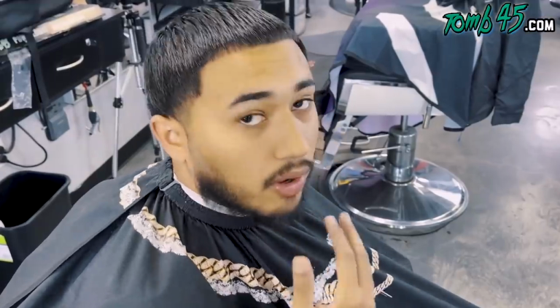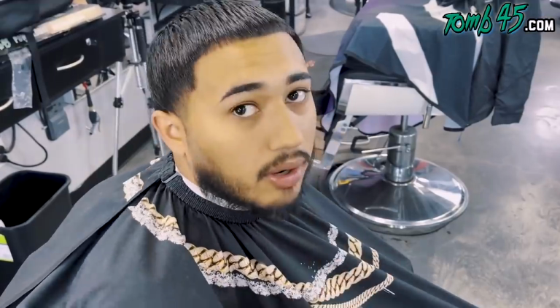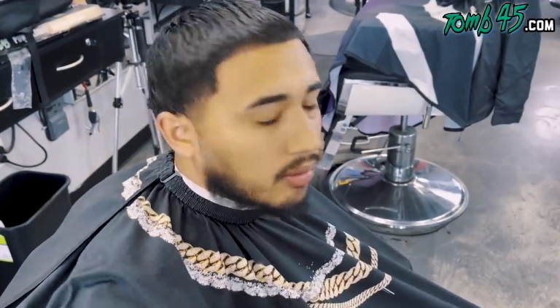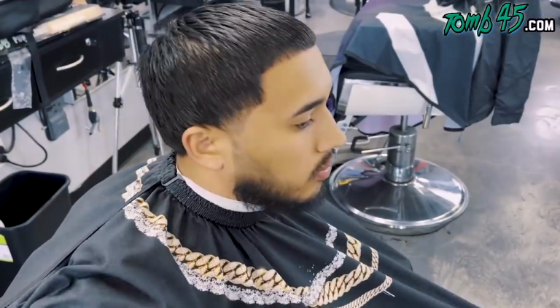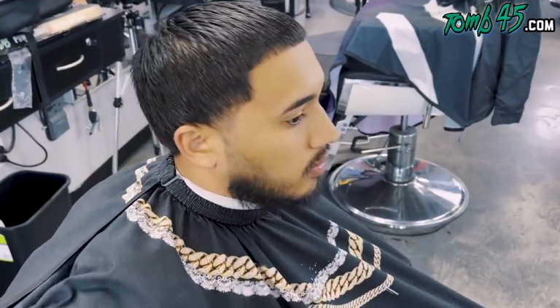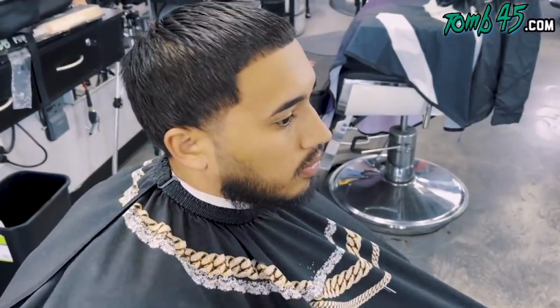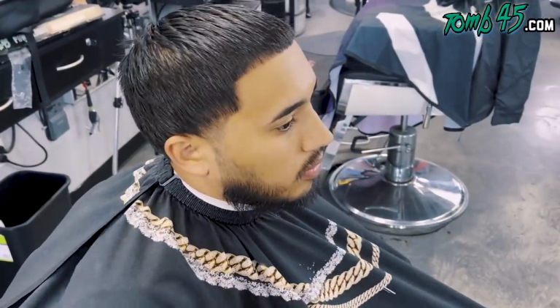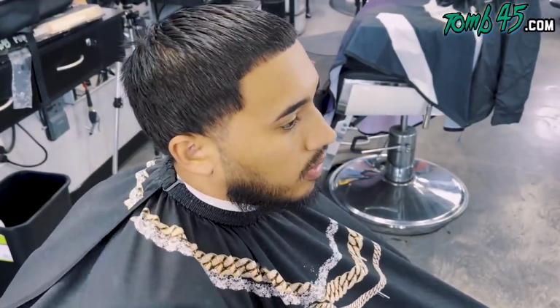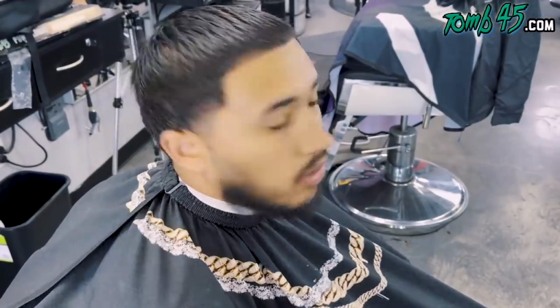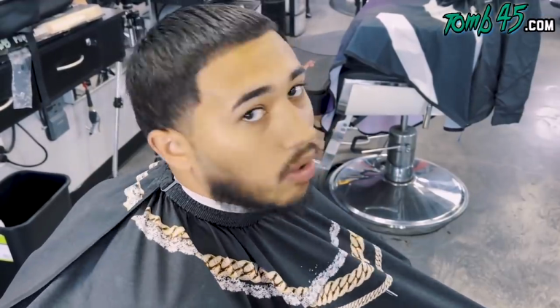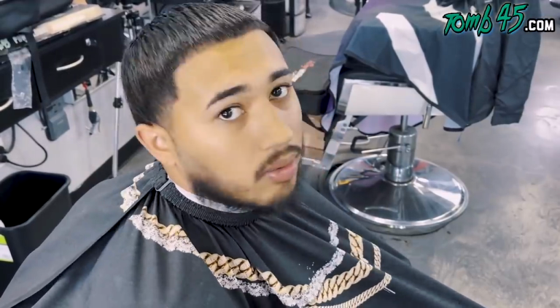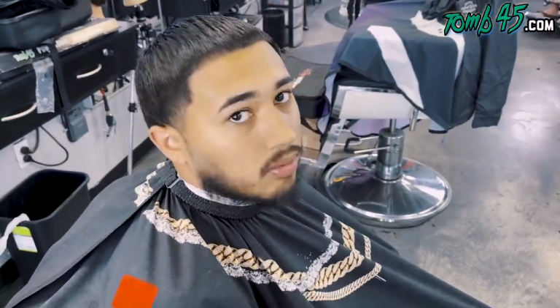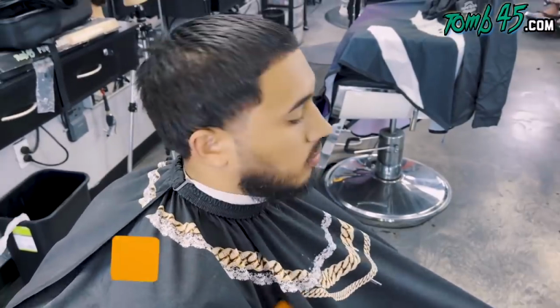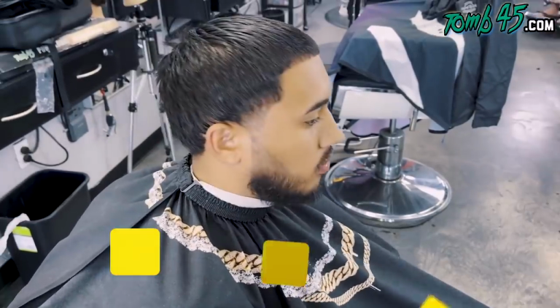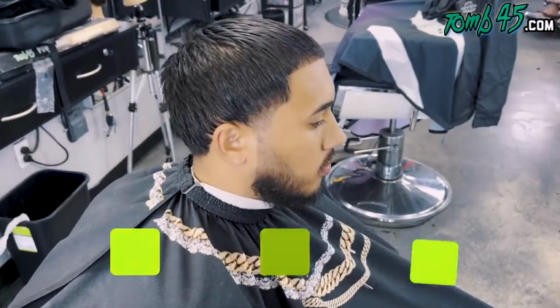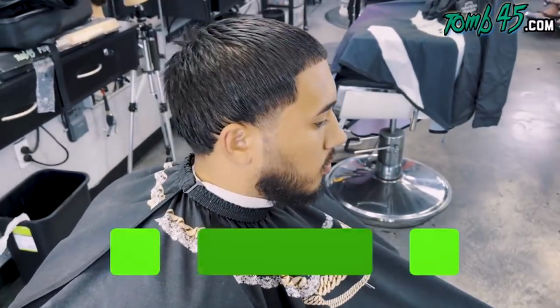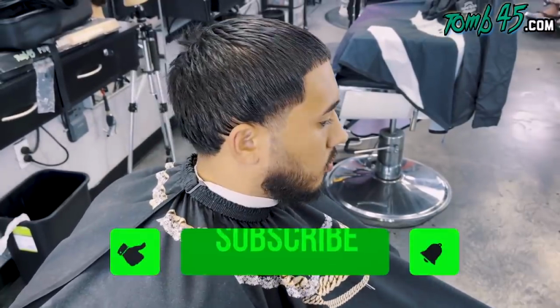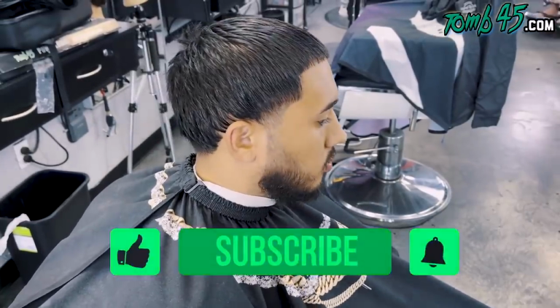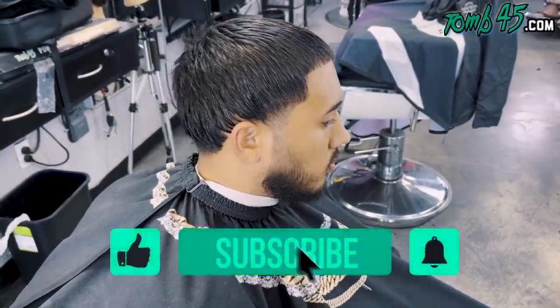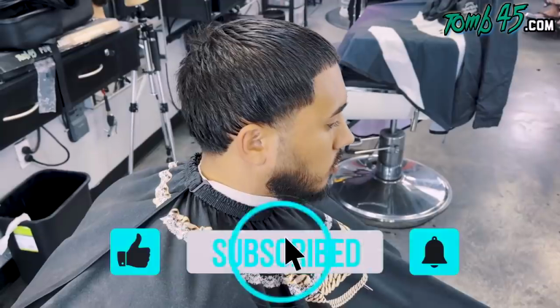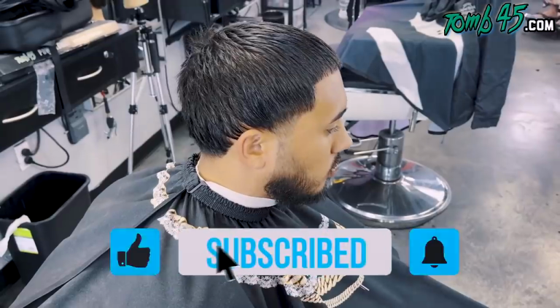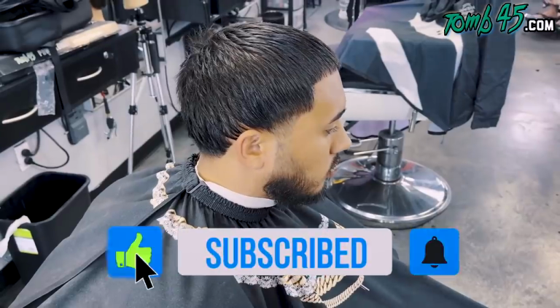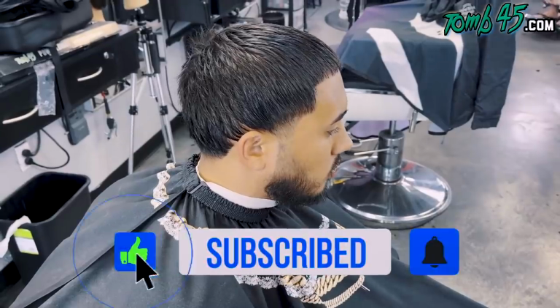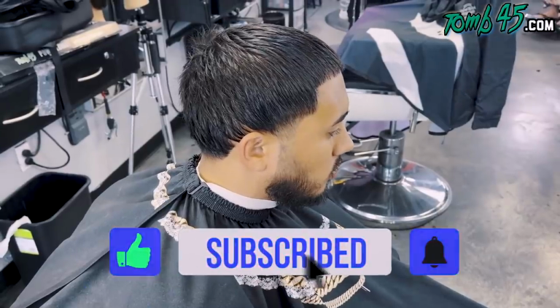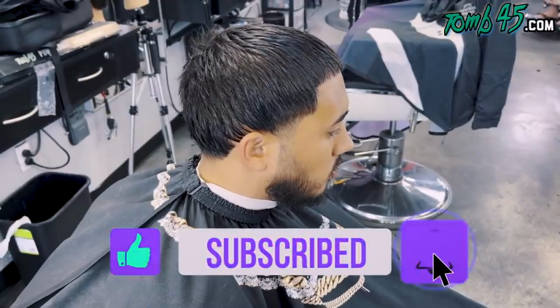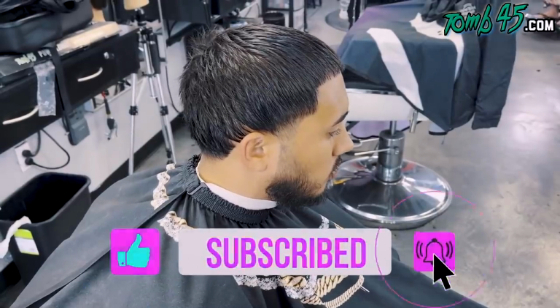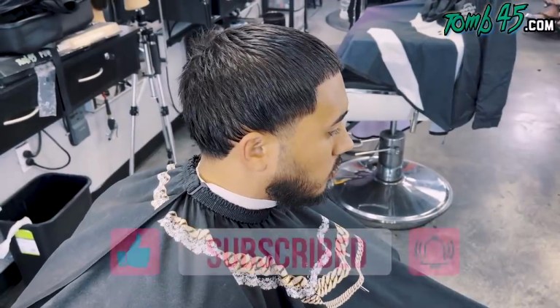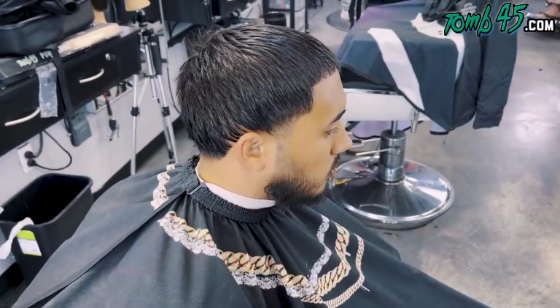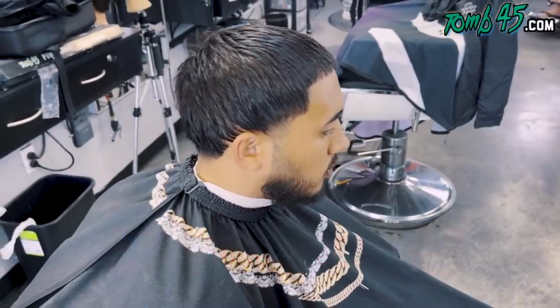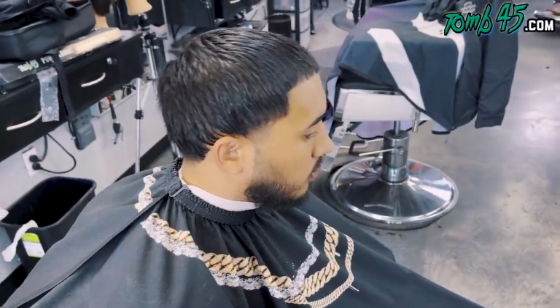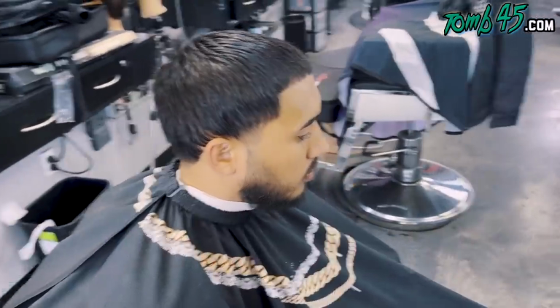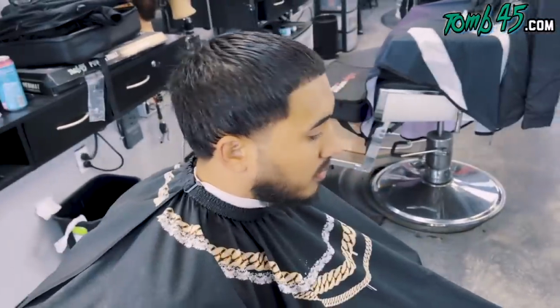Okay, are you taking anything off the top? No, no top. Alright, so low fade, clean the beard. Let's do it, bro.